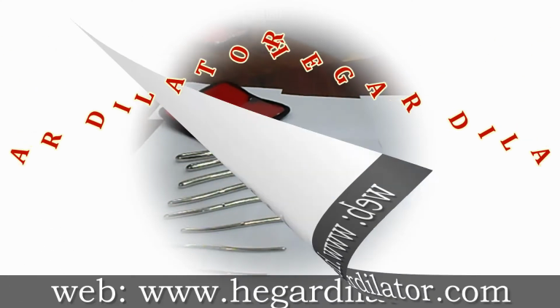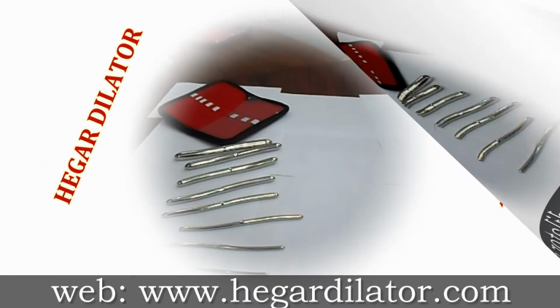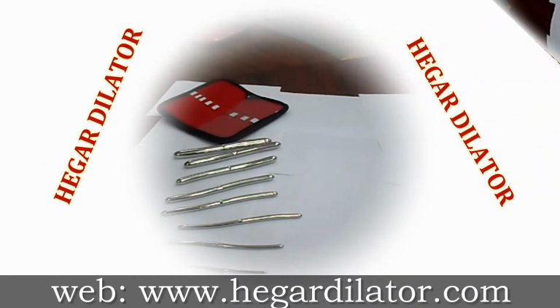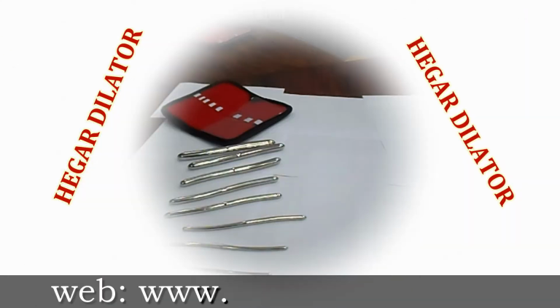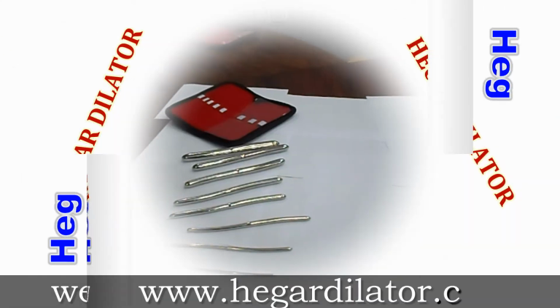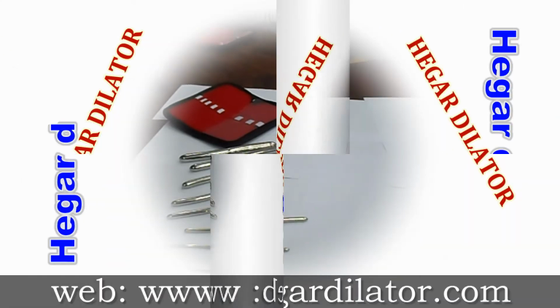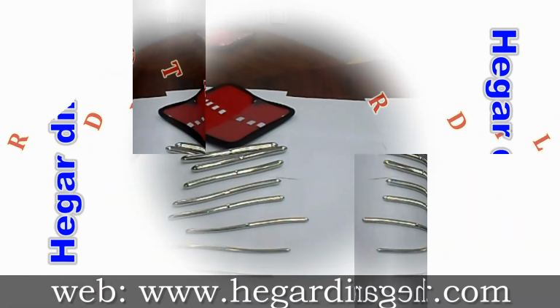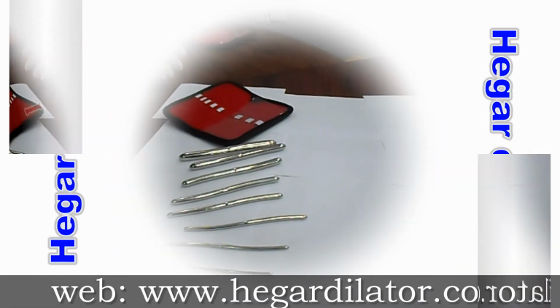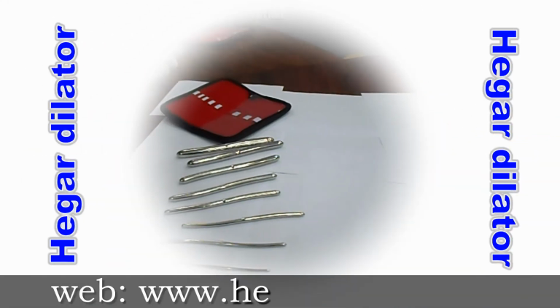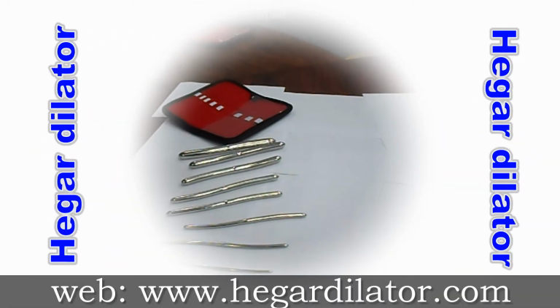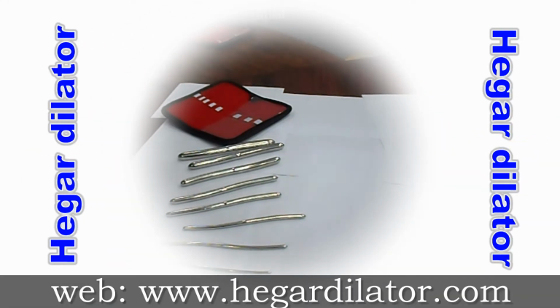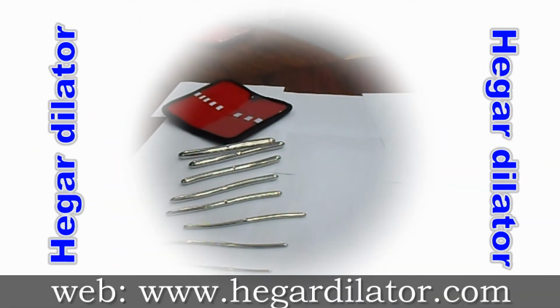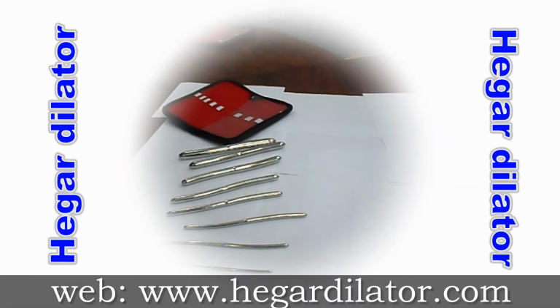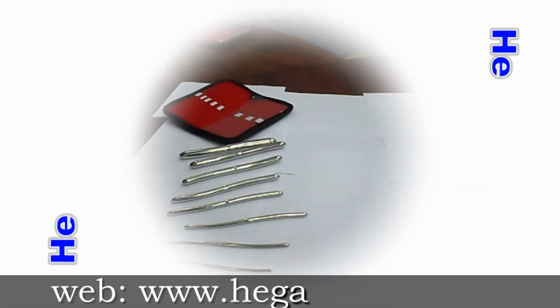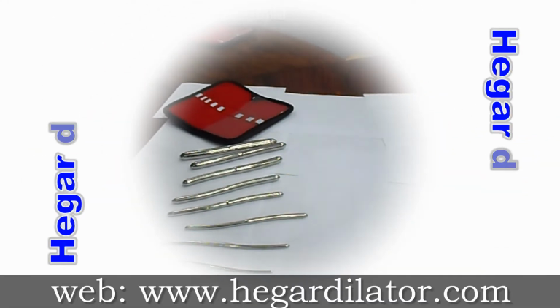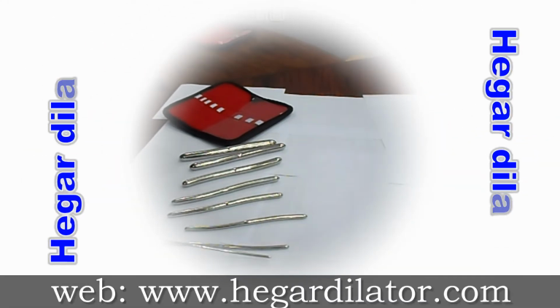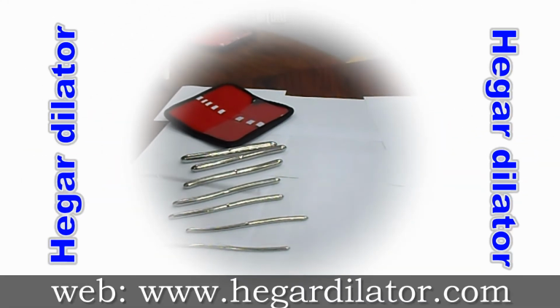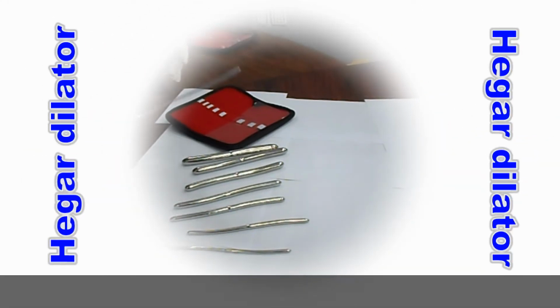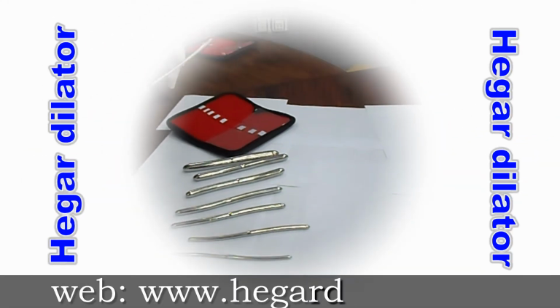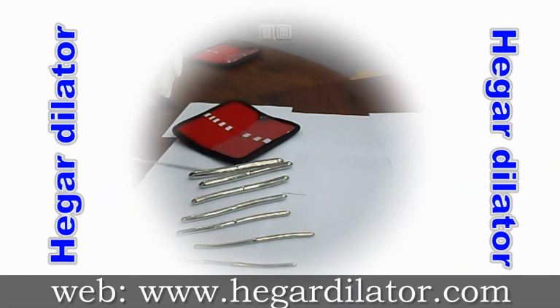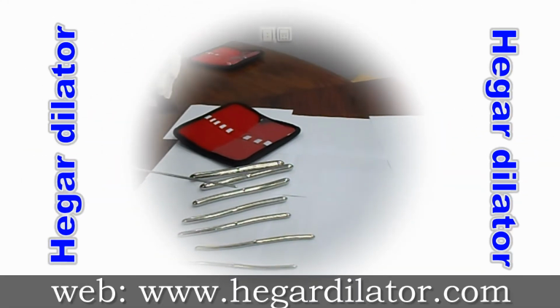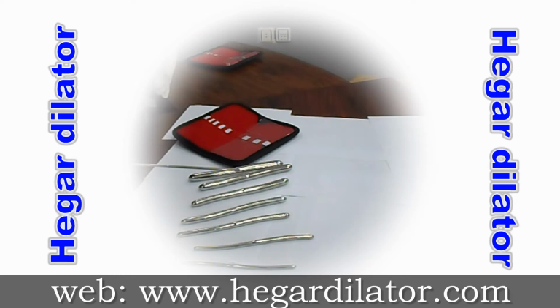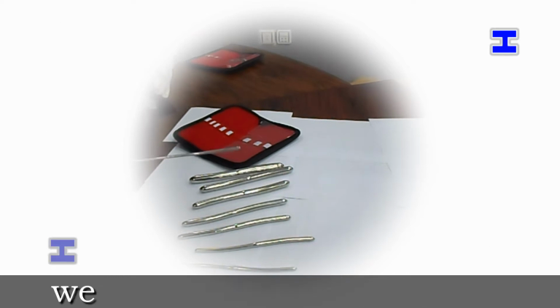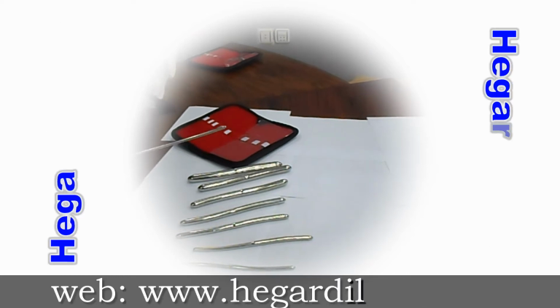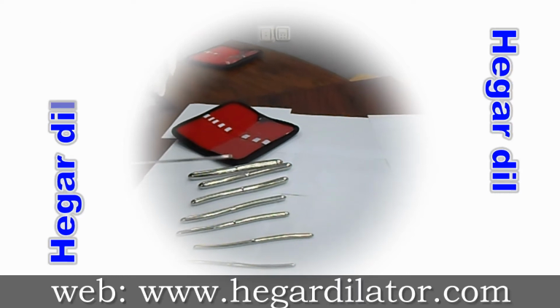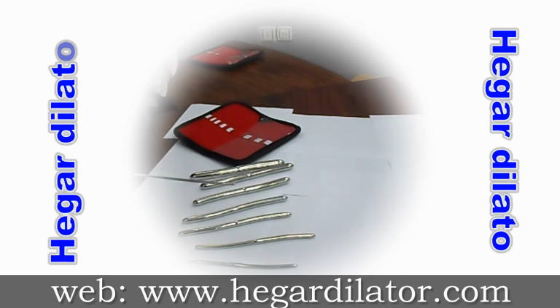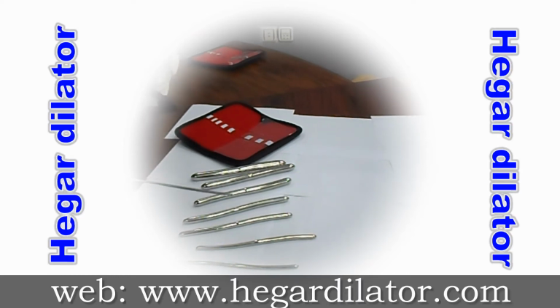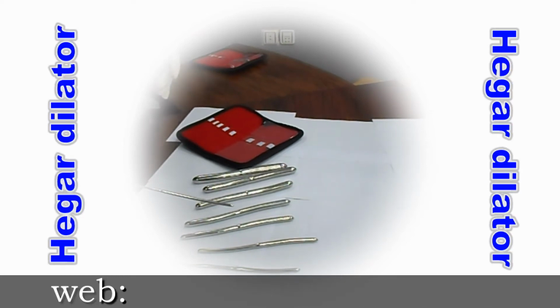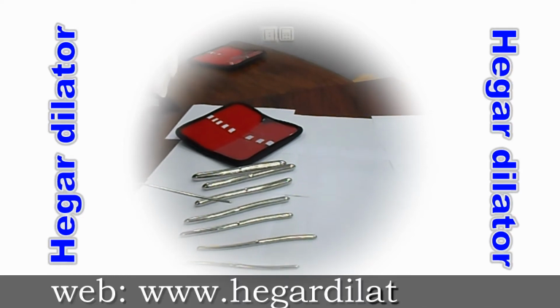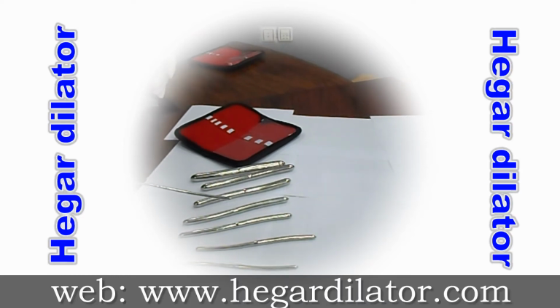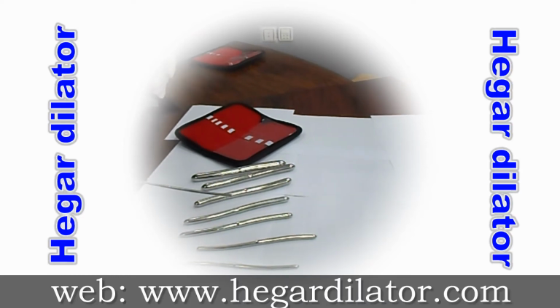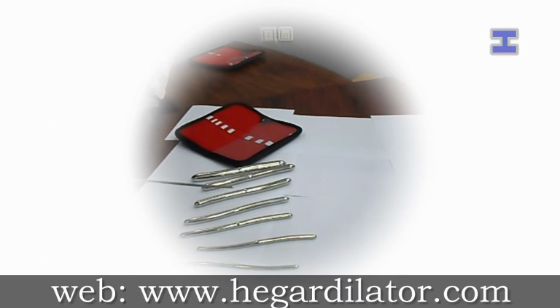Hello, hi, welcome to the Hamza store. This is the Hager U-Trendlater set, contains 8 pieces.